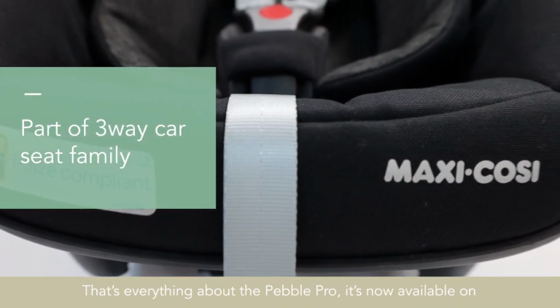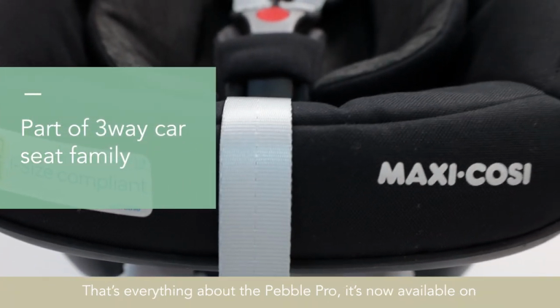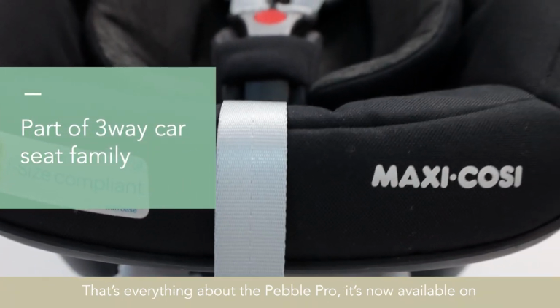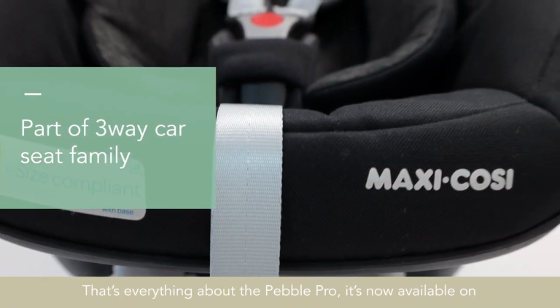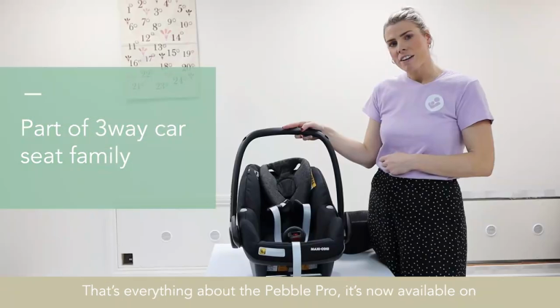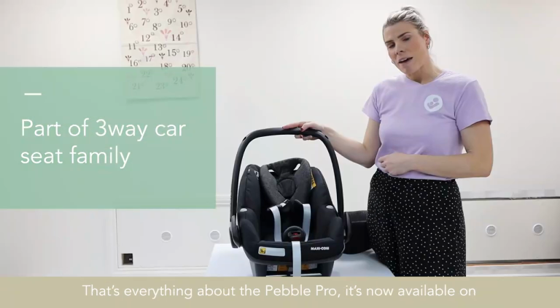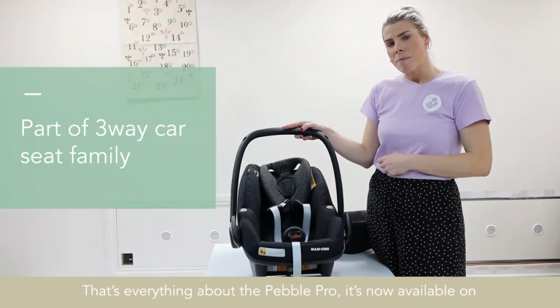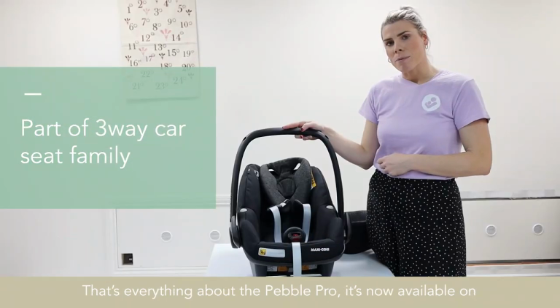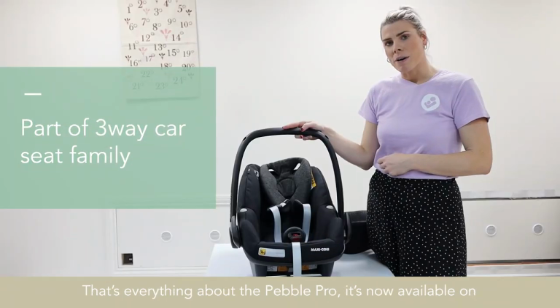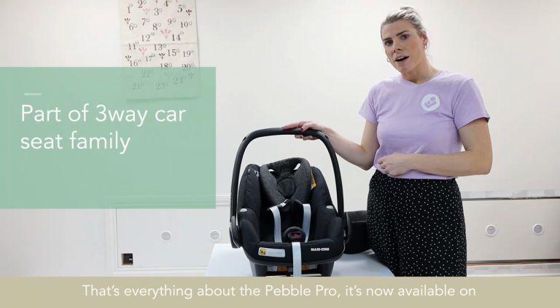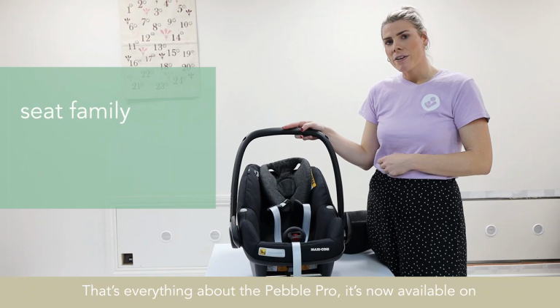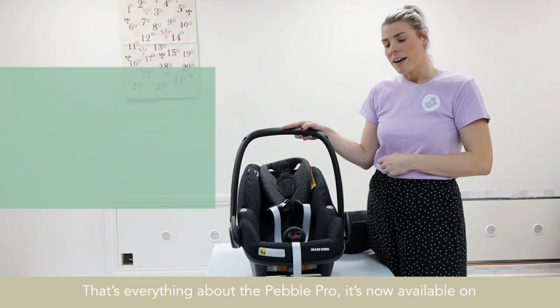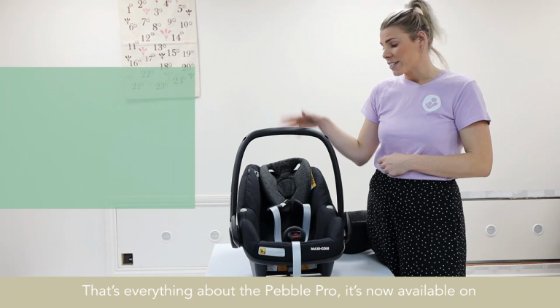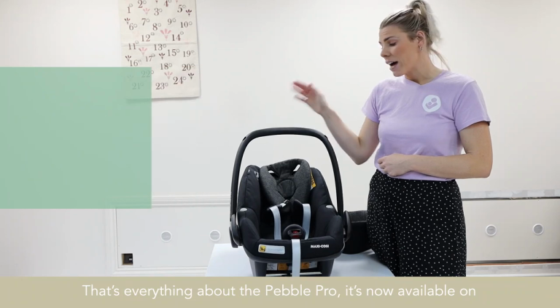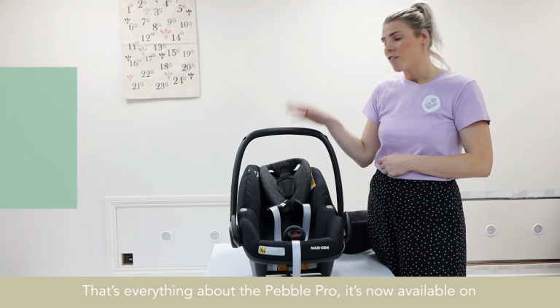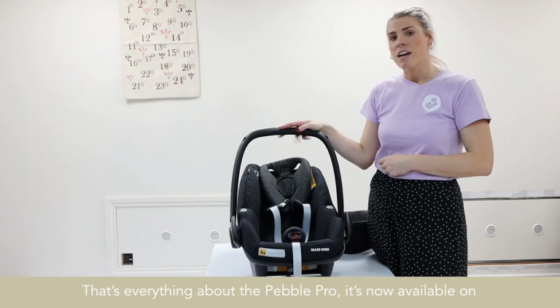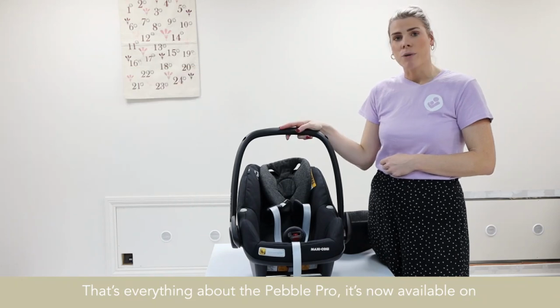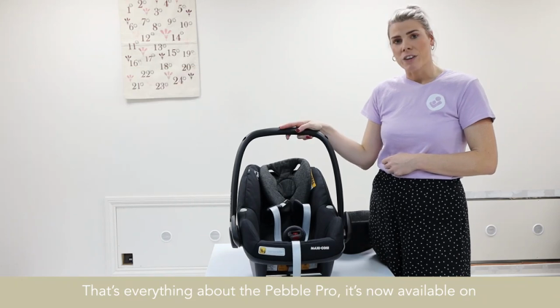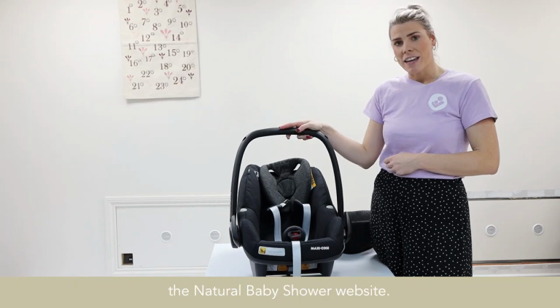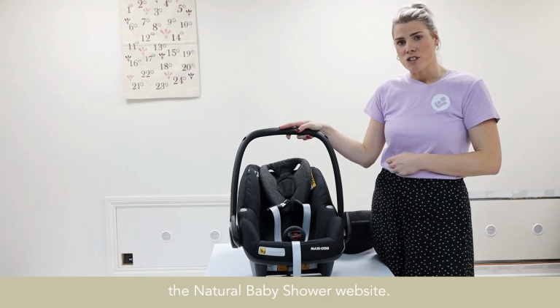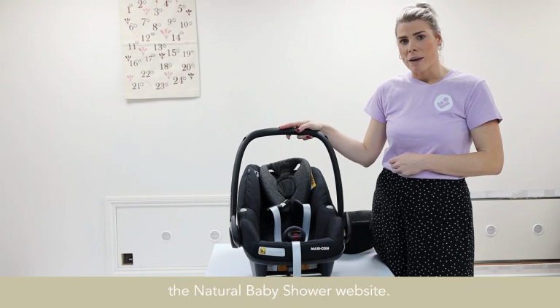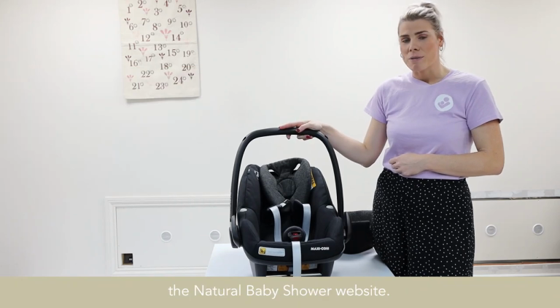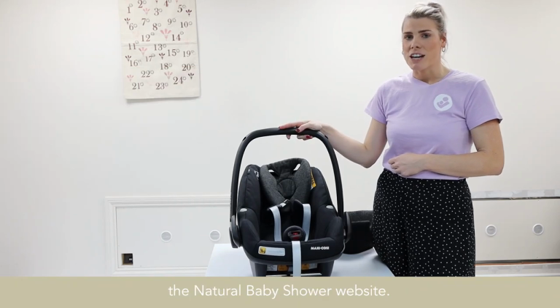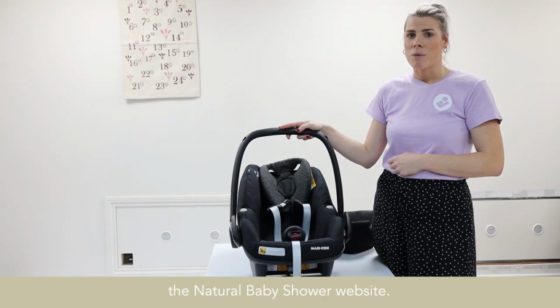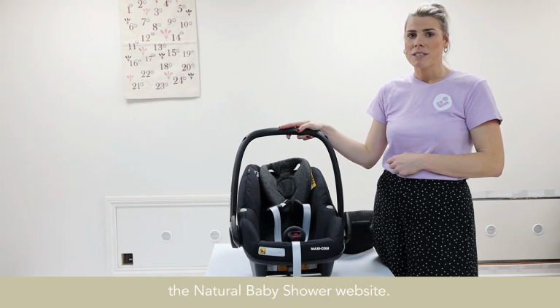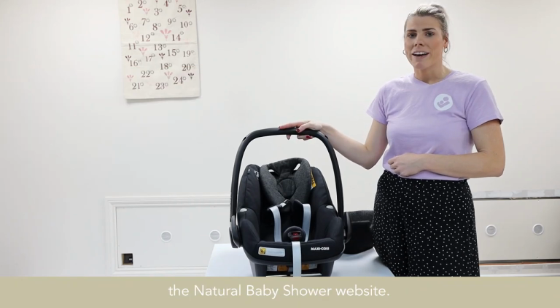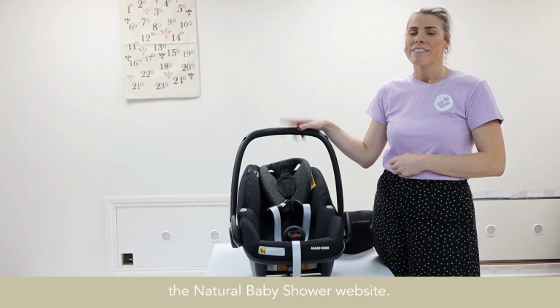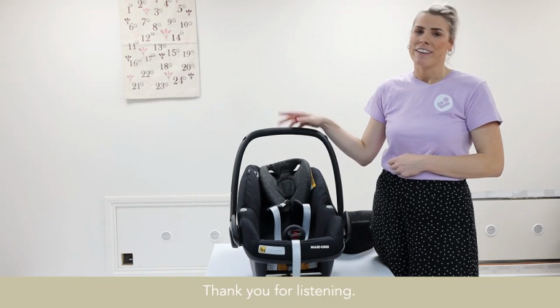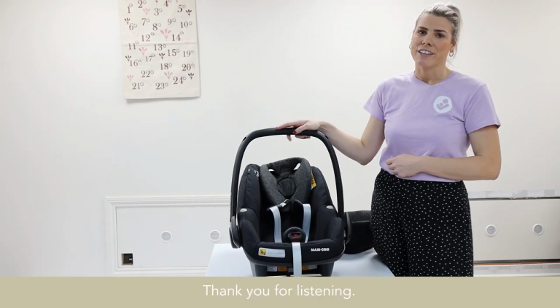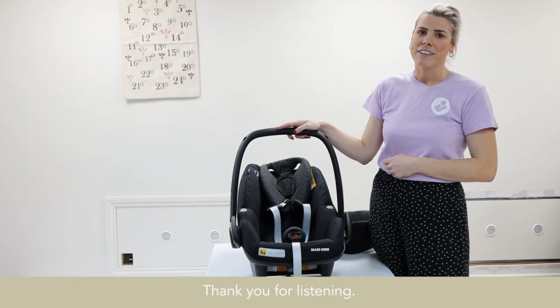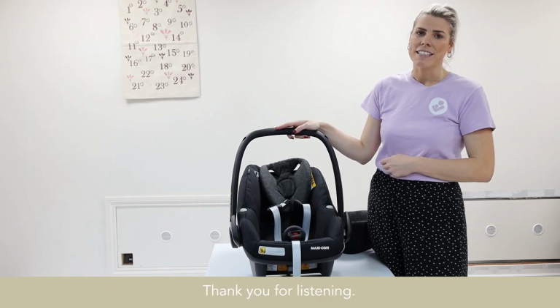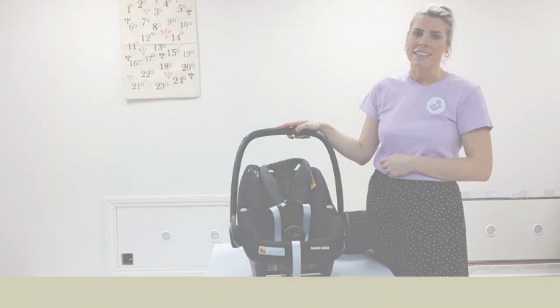That's everything about the Pebble Pro. It is now available on the Natural Baby Shower website. Thank you for listening.